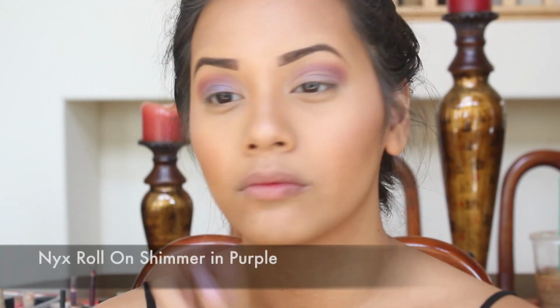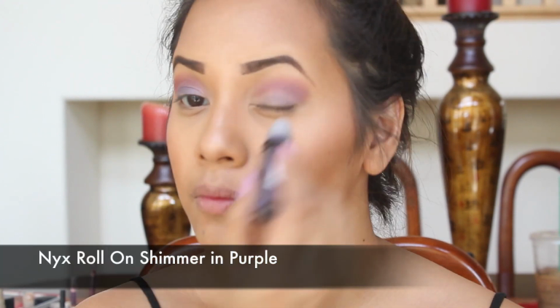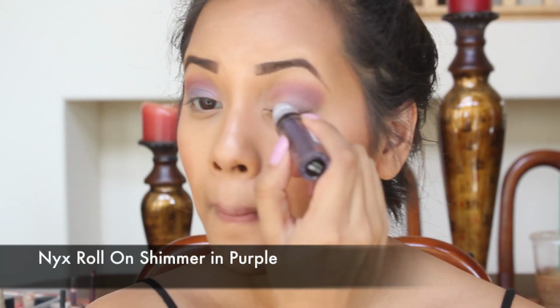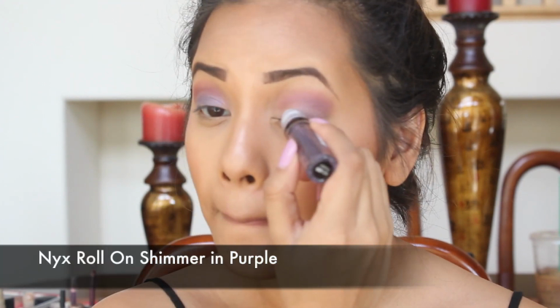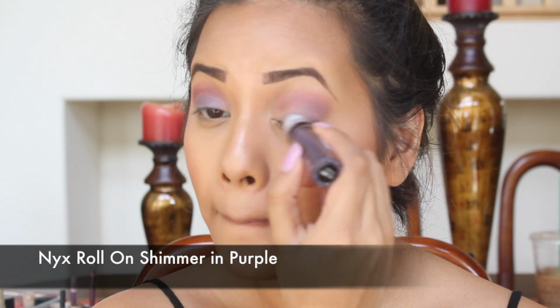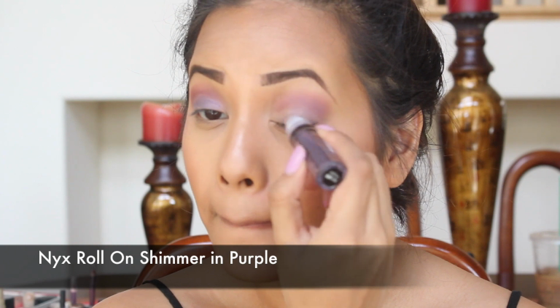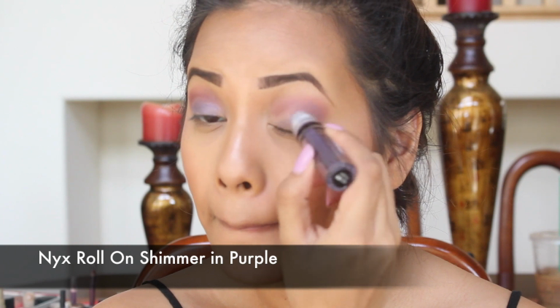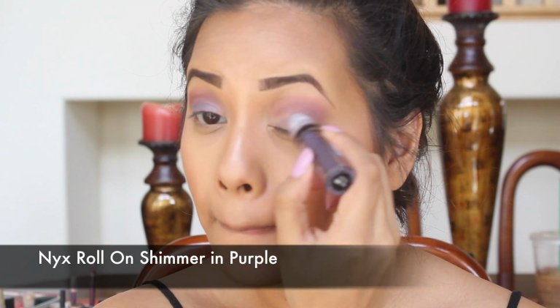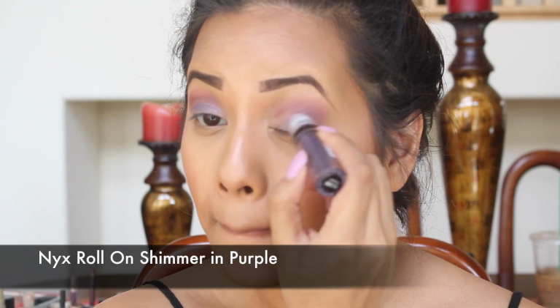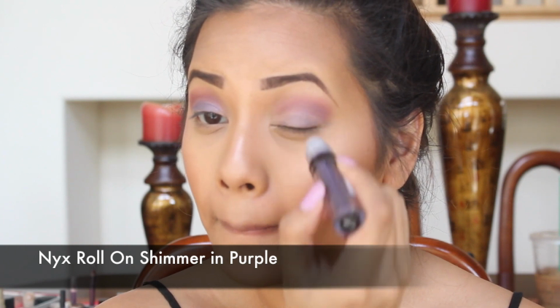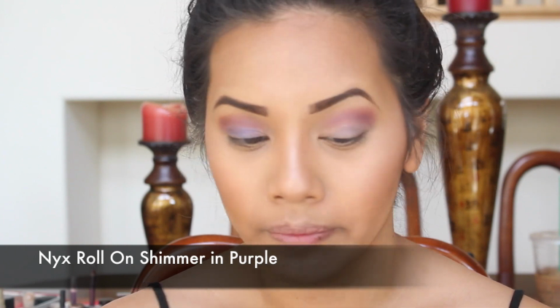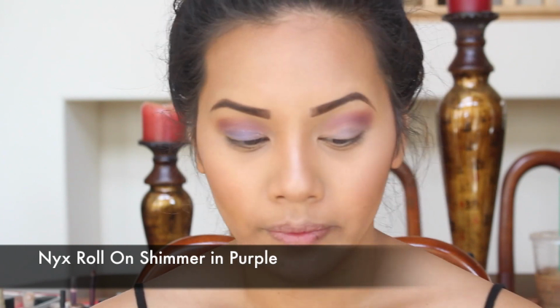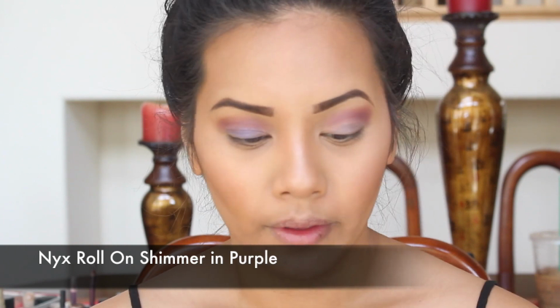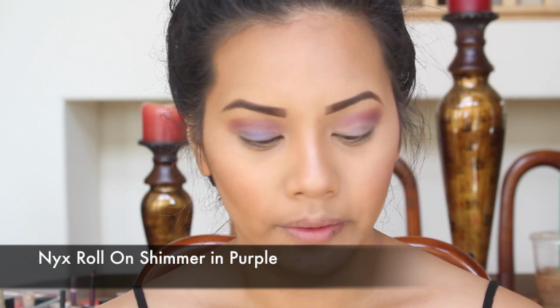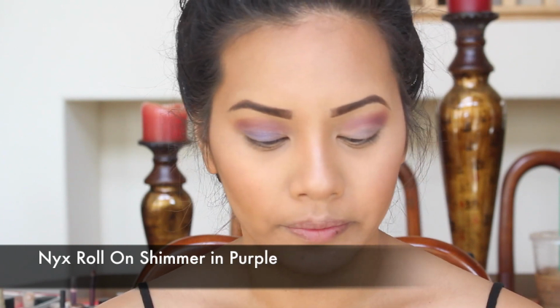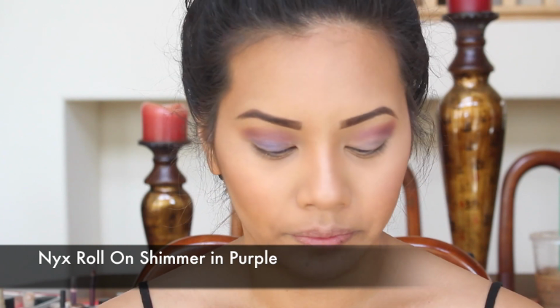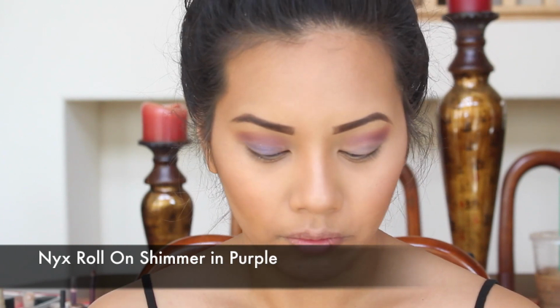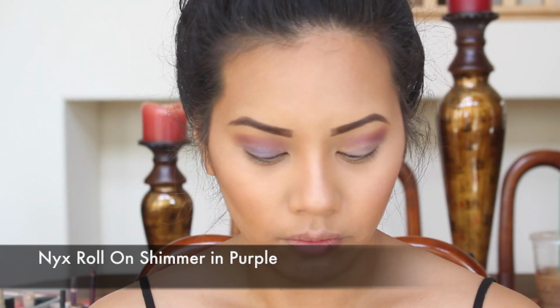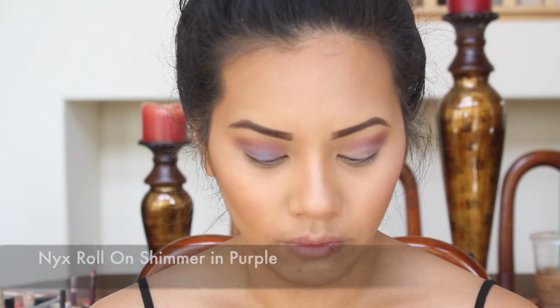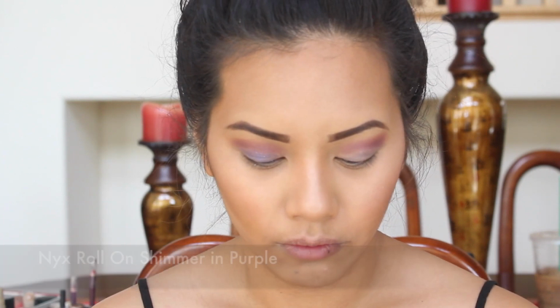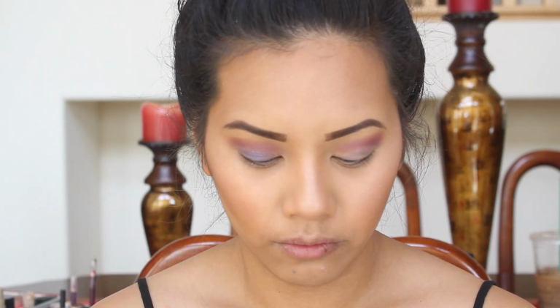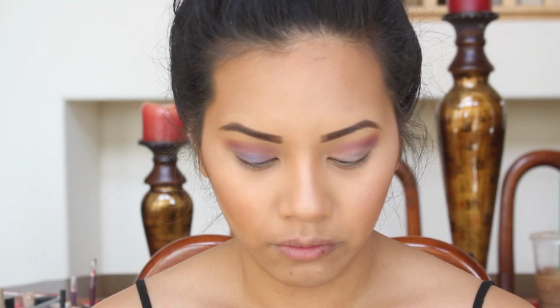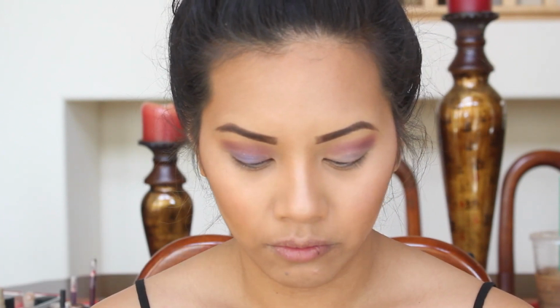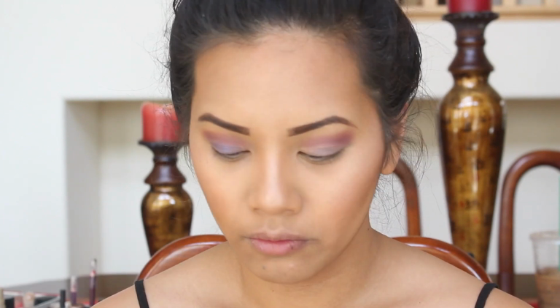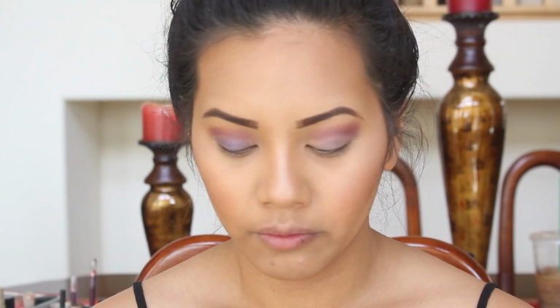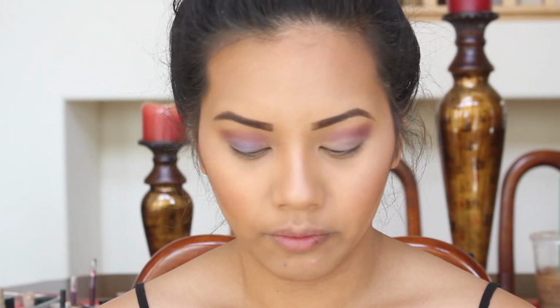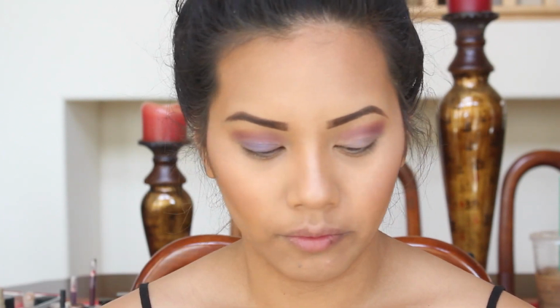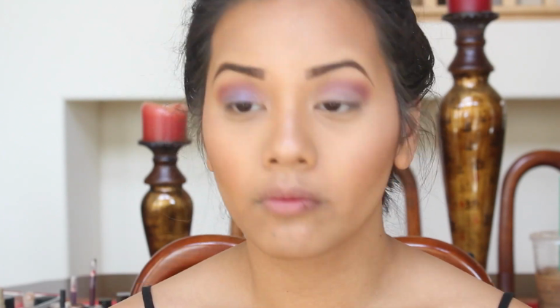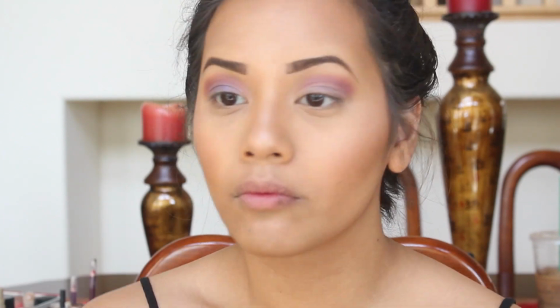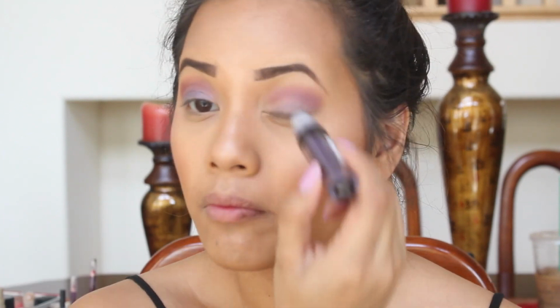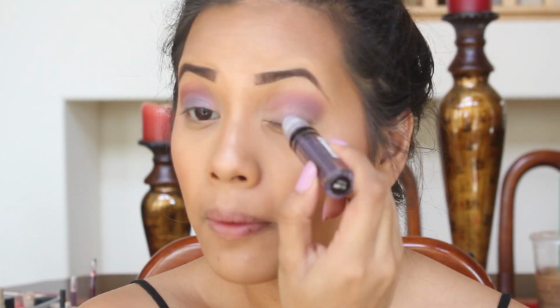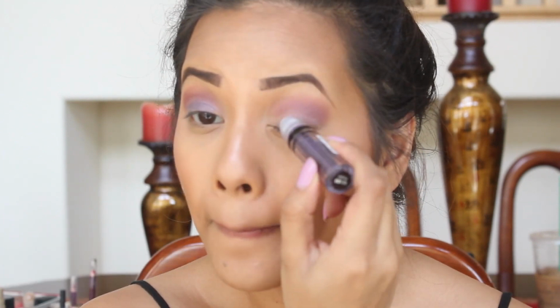Next I'm going to be taking this NYX roll shimmer in purple and I'm just going to be rolling that all over my lips.